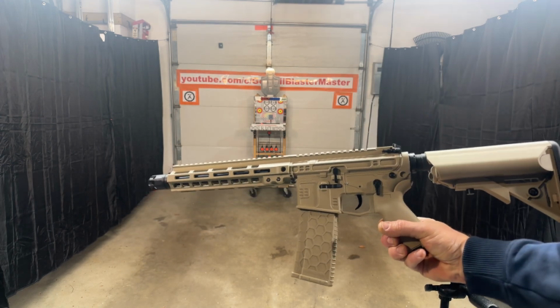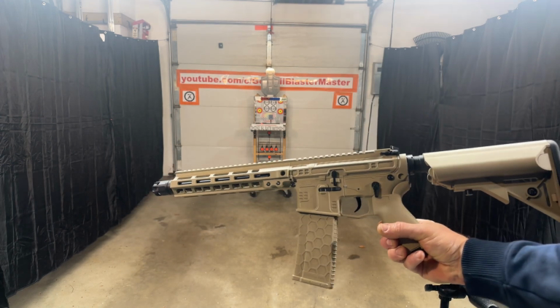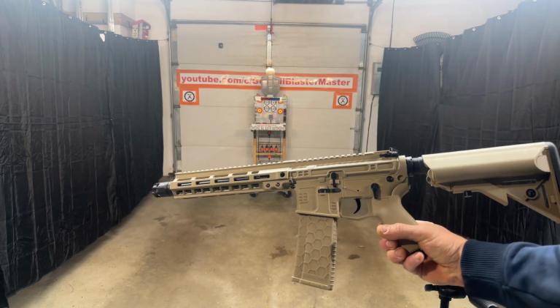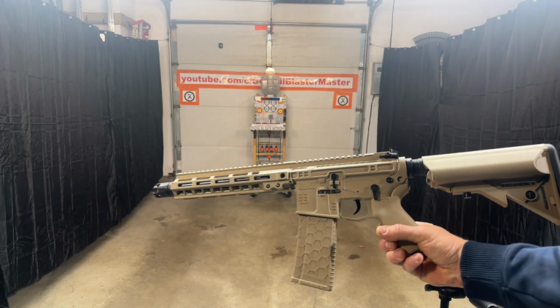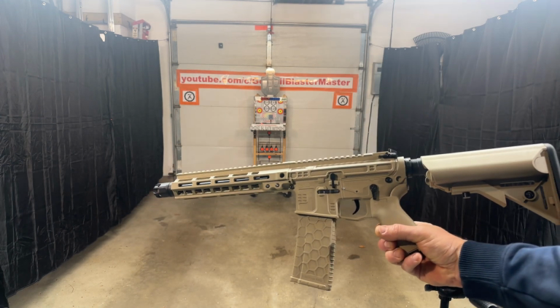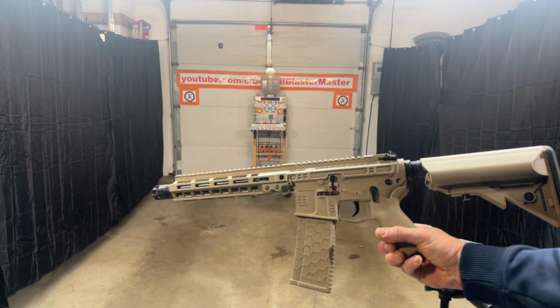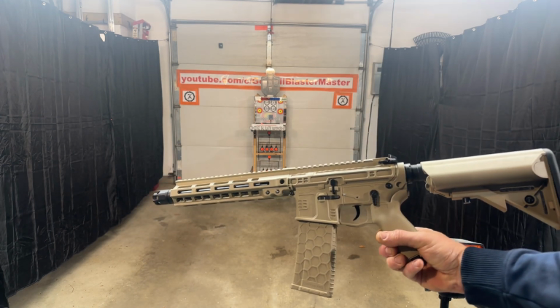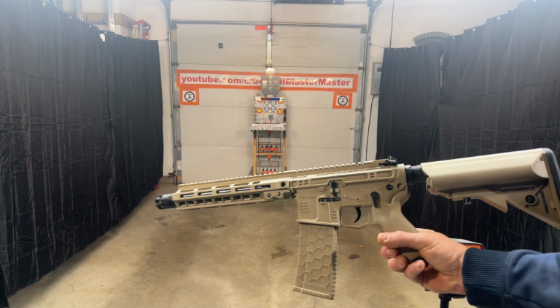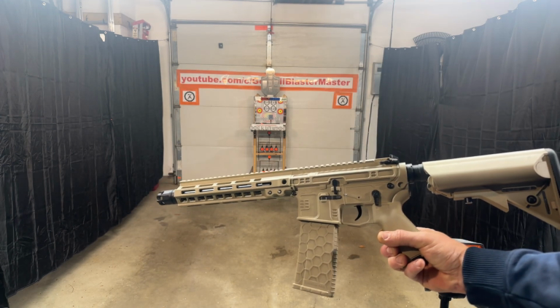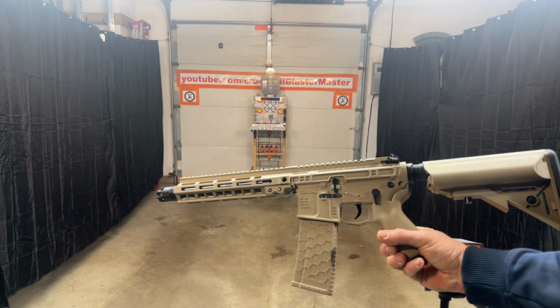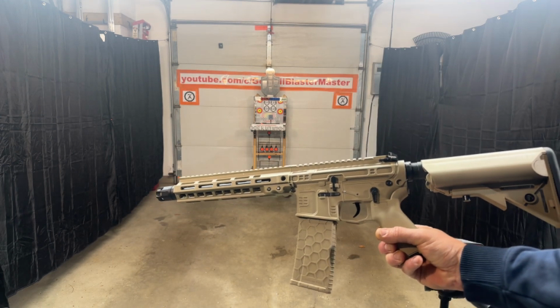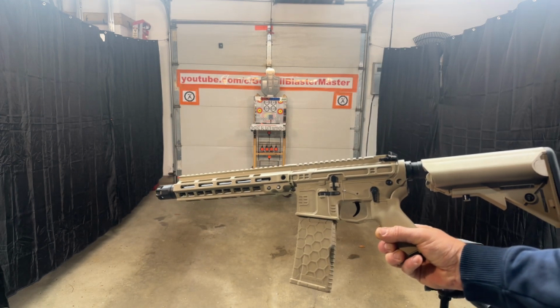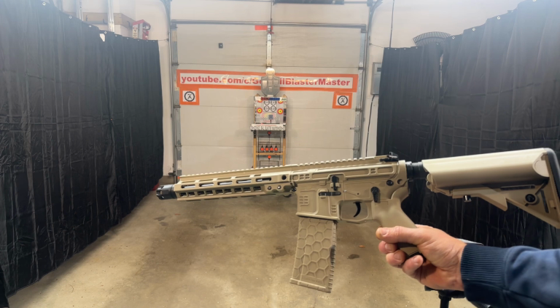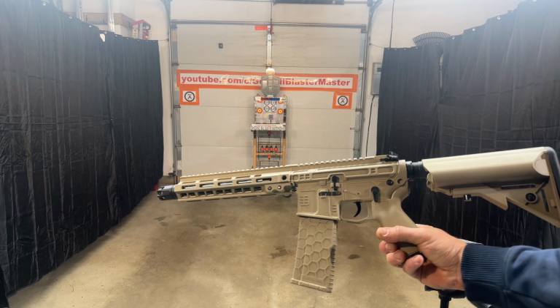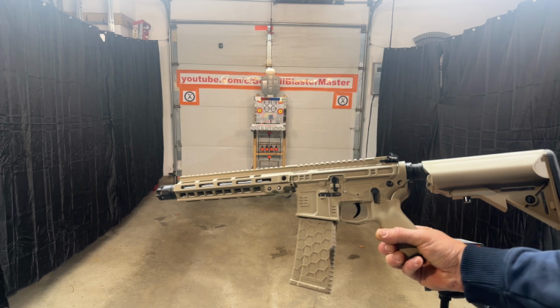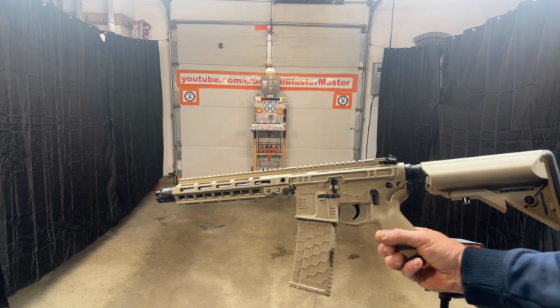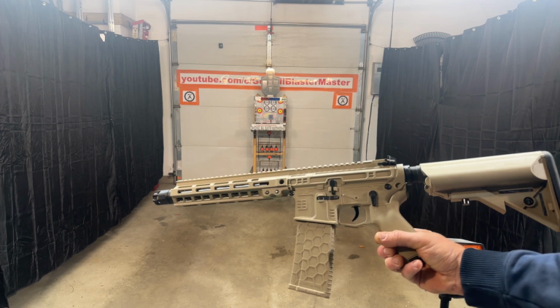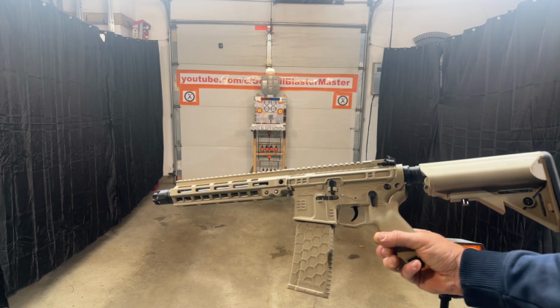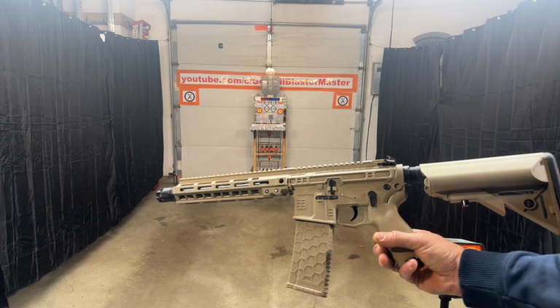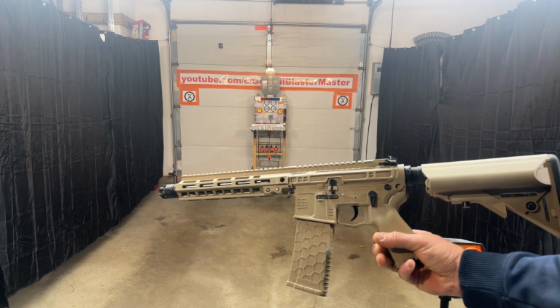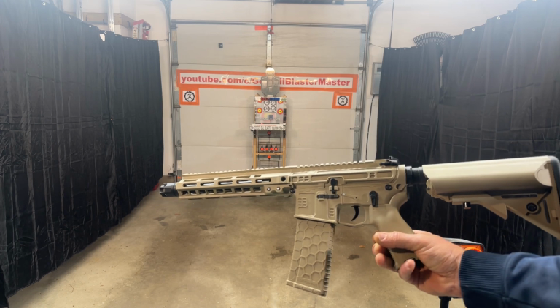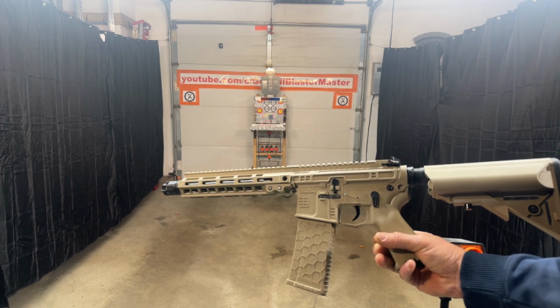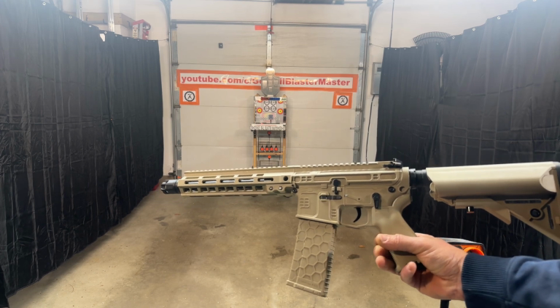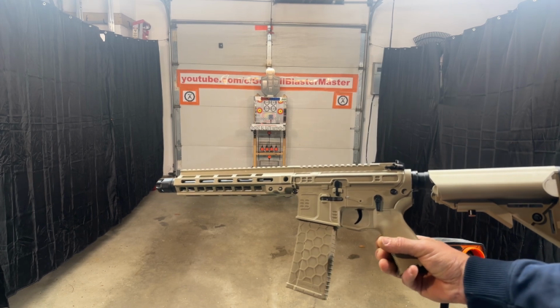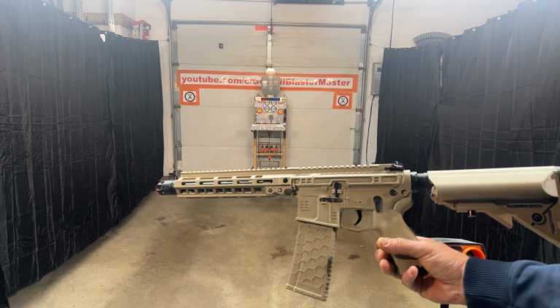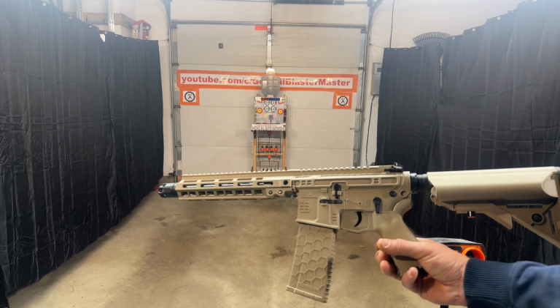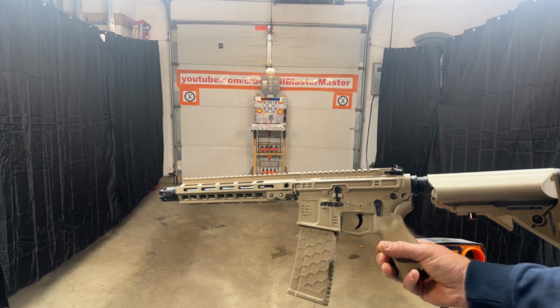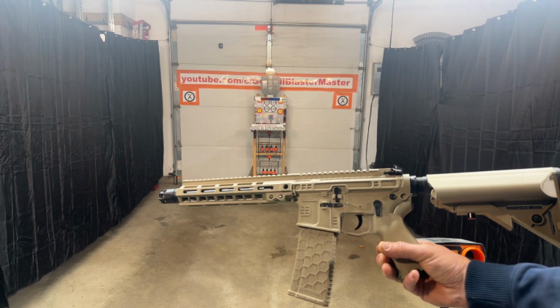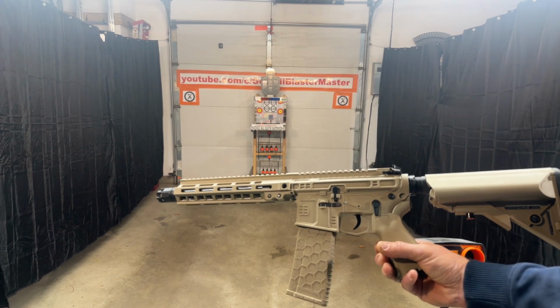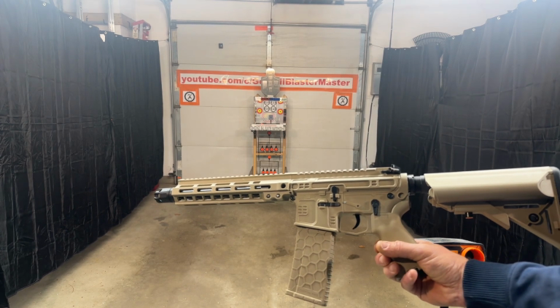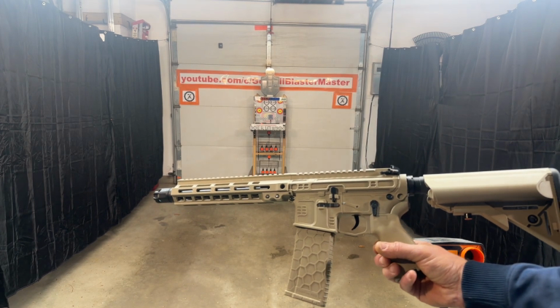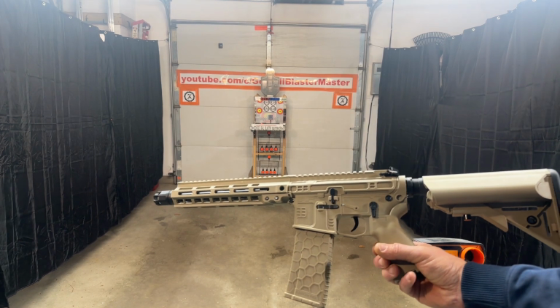Go to my YouTube channel for a more in-depth video and review of the blaster.